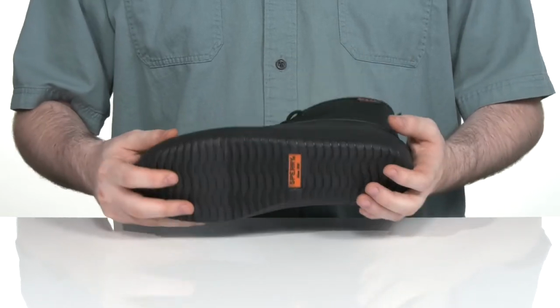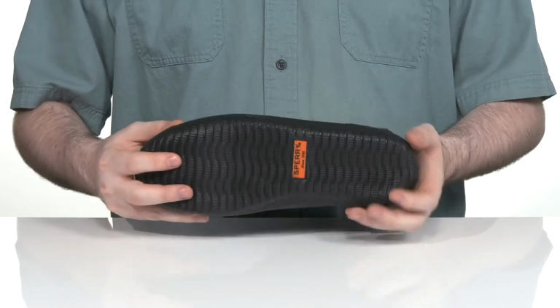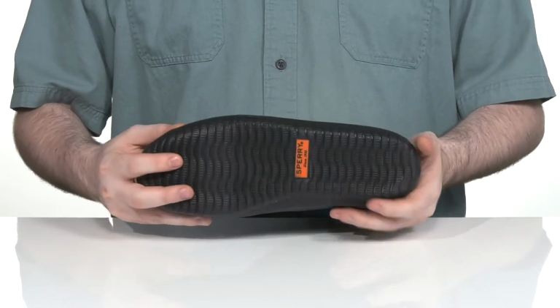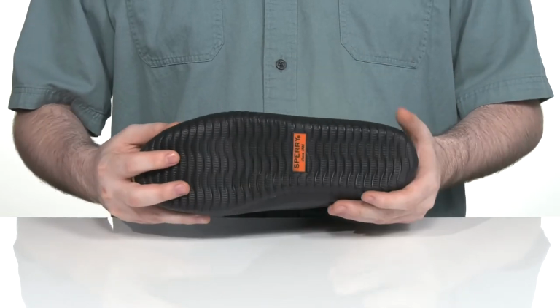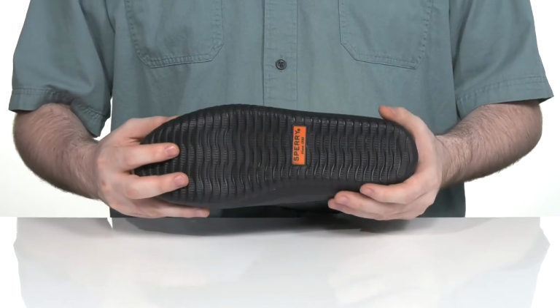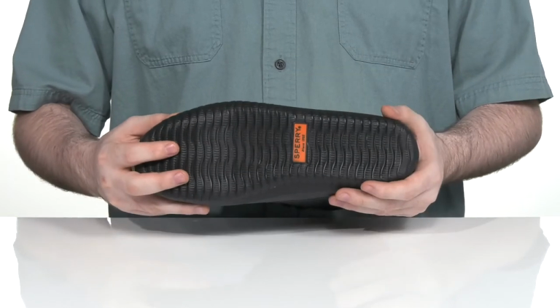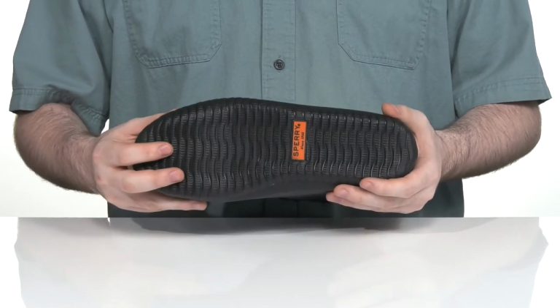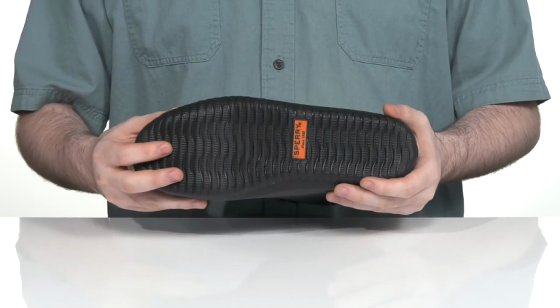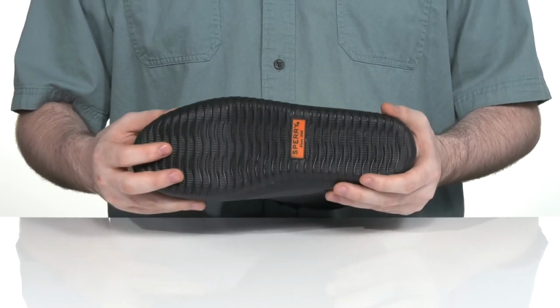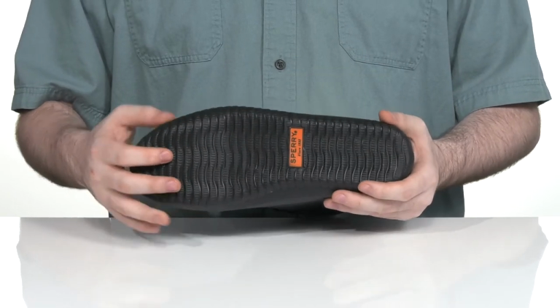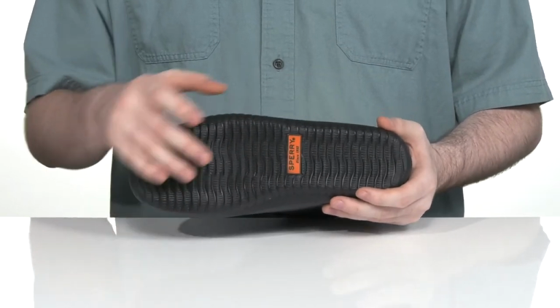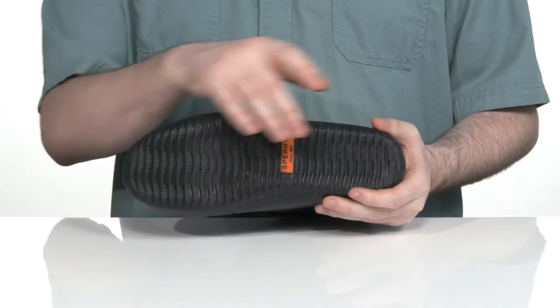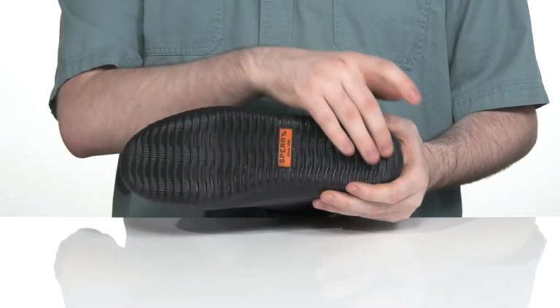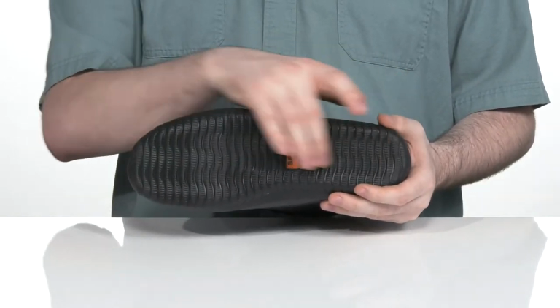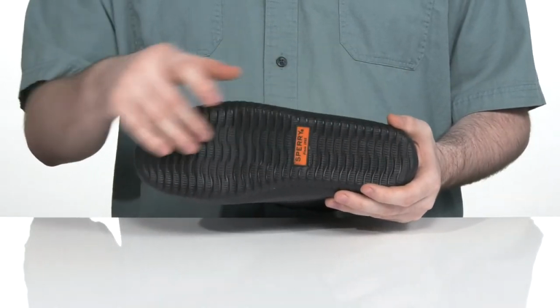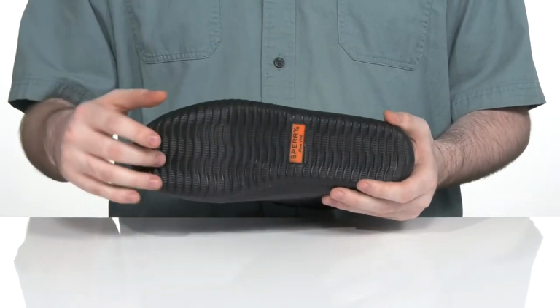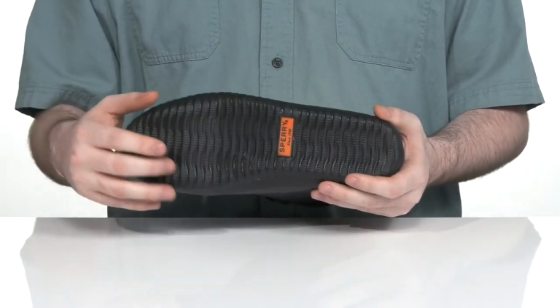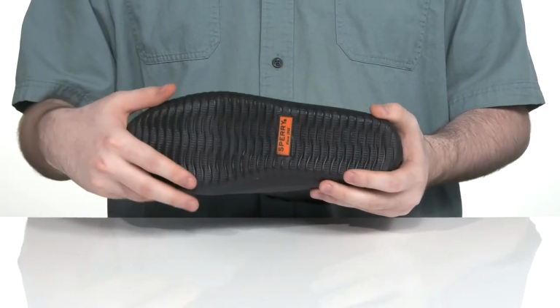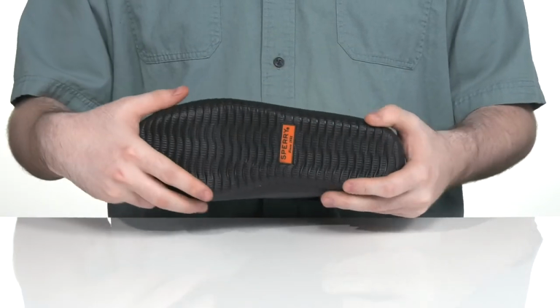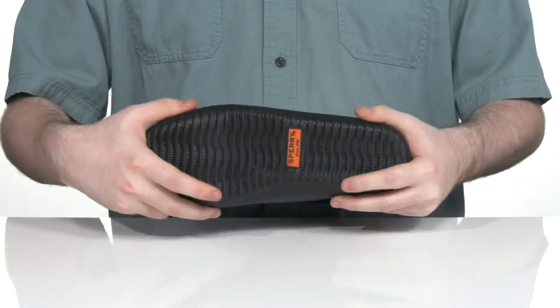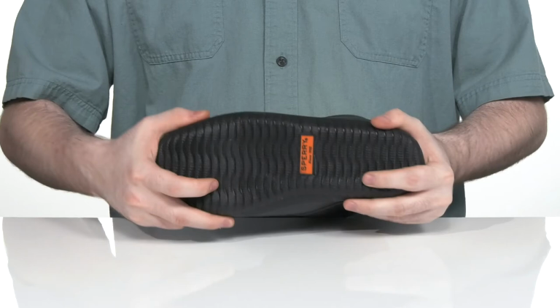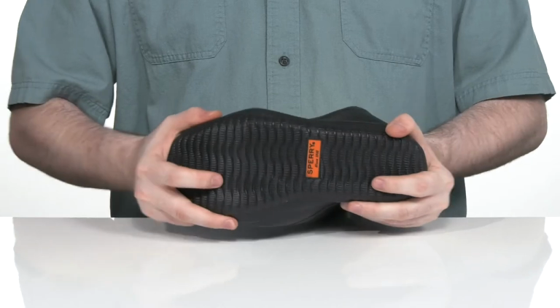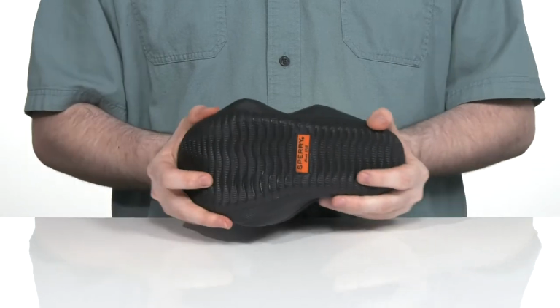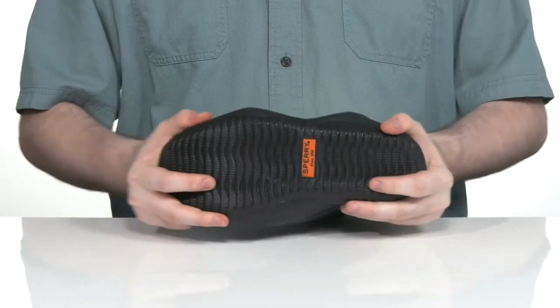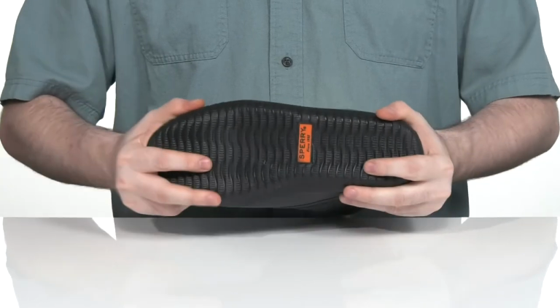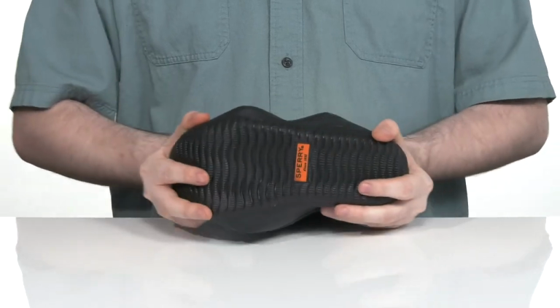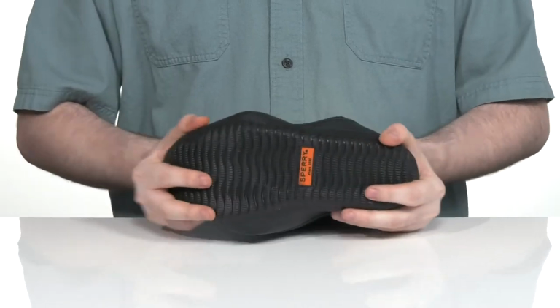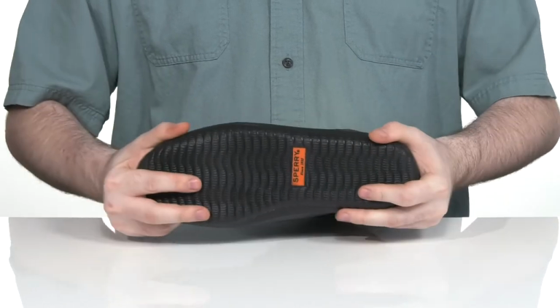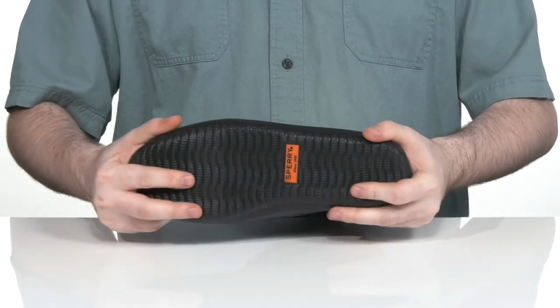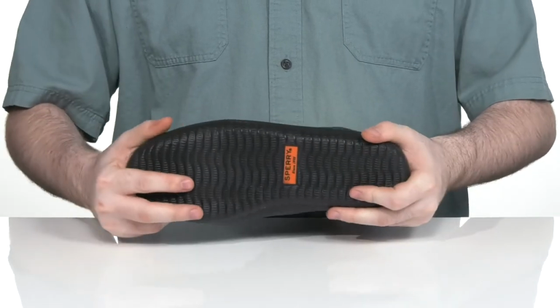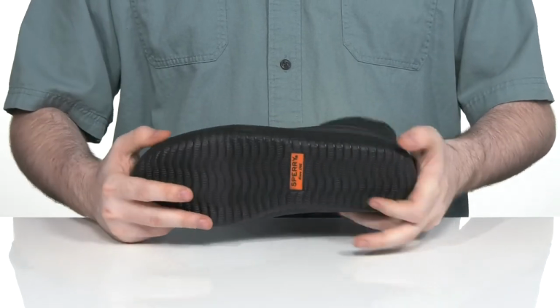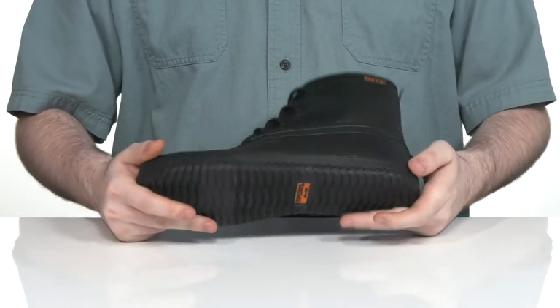Underneath it has a rubber outsole with a very grippy tread and it uses plenty of flex throughout.